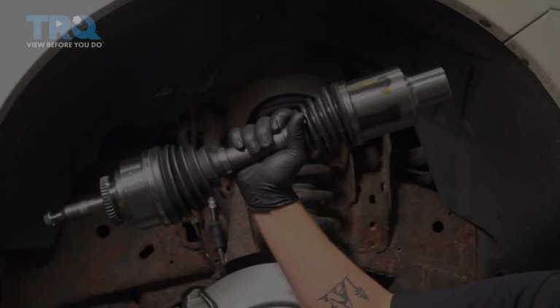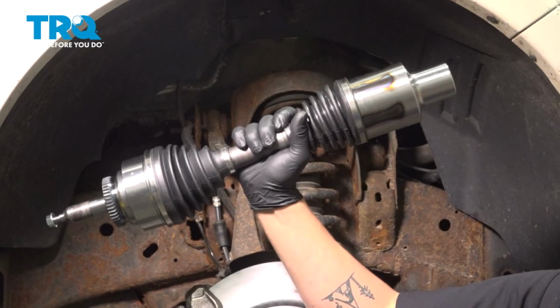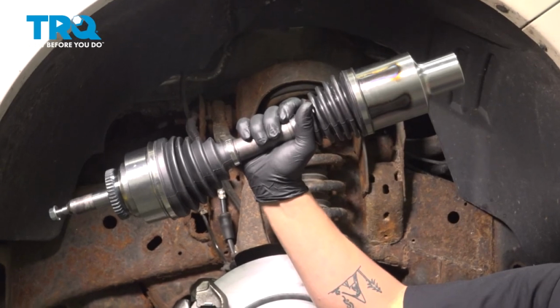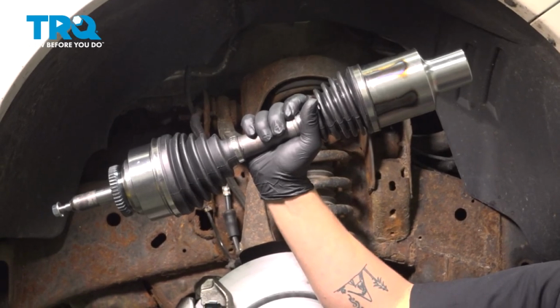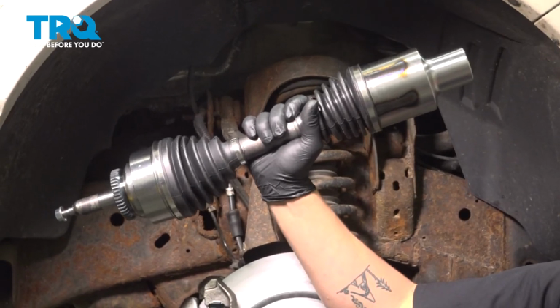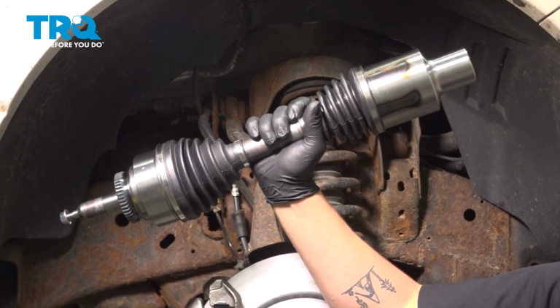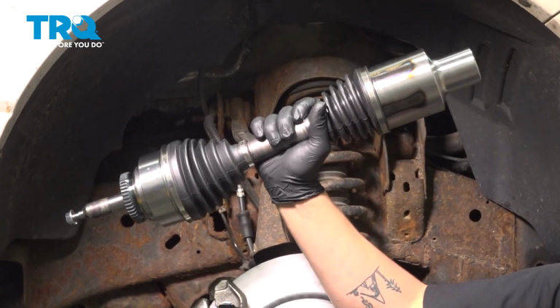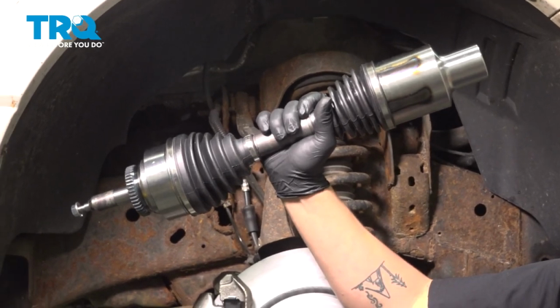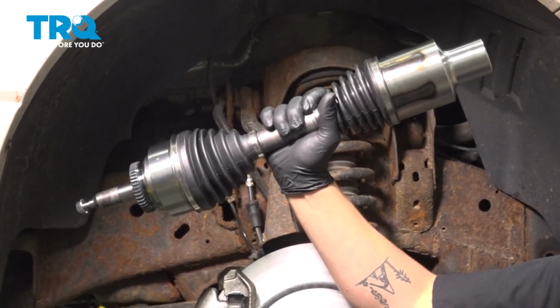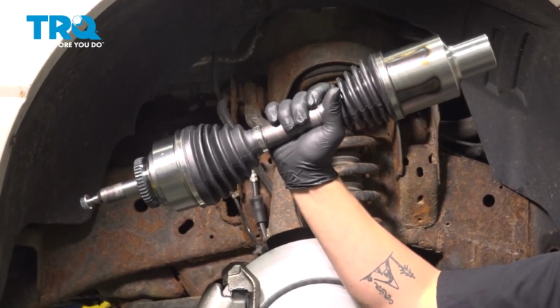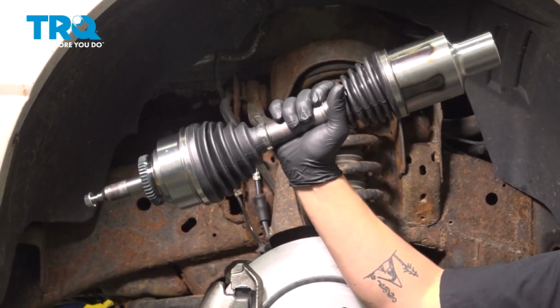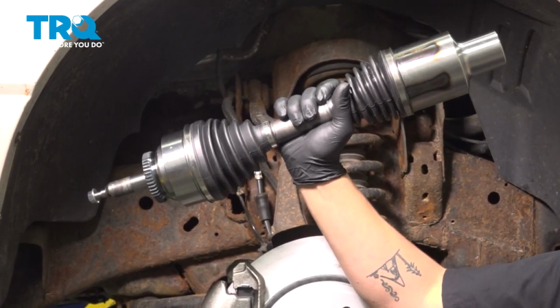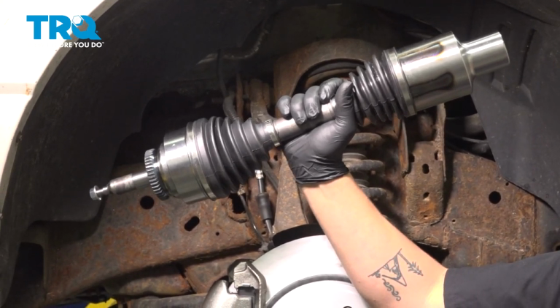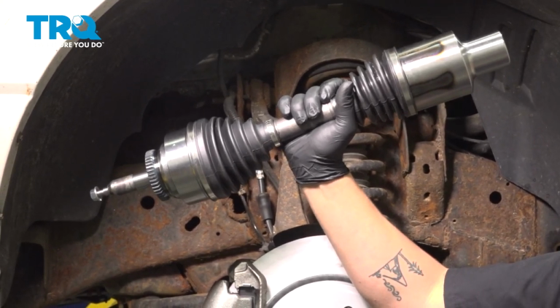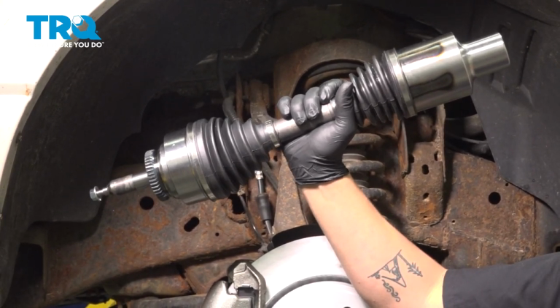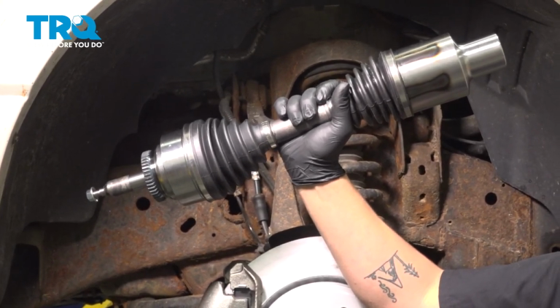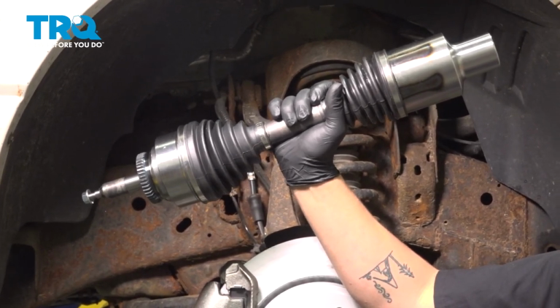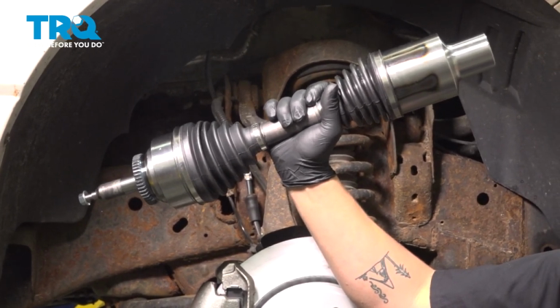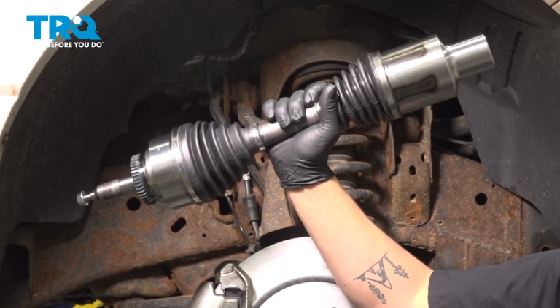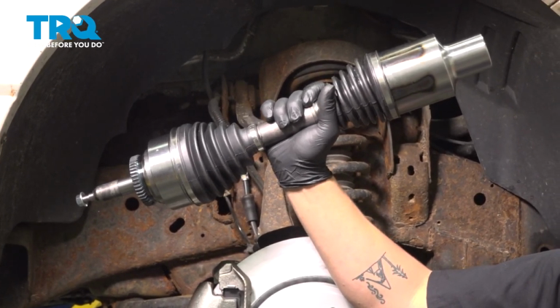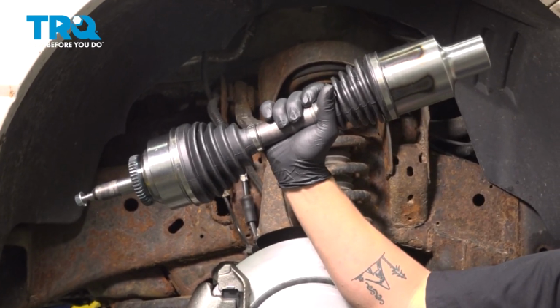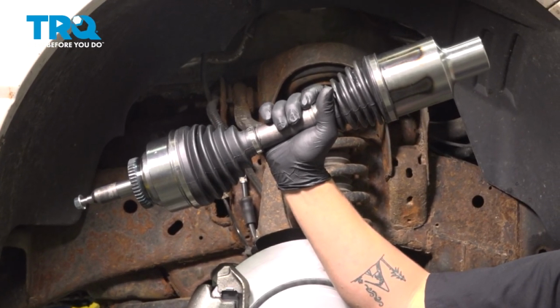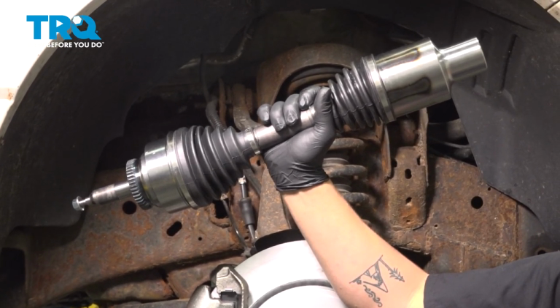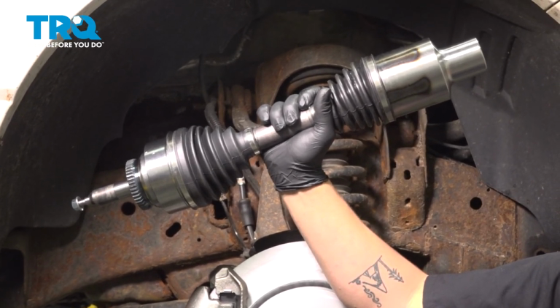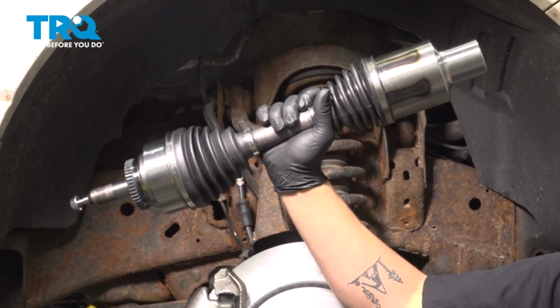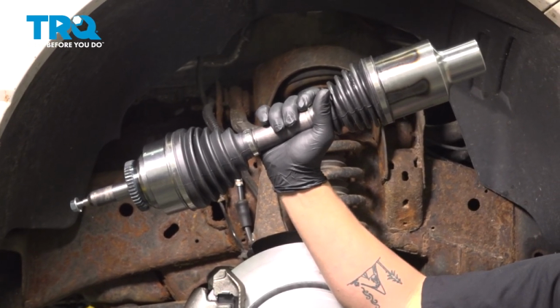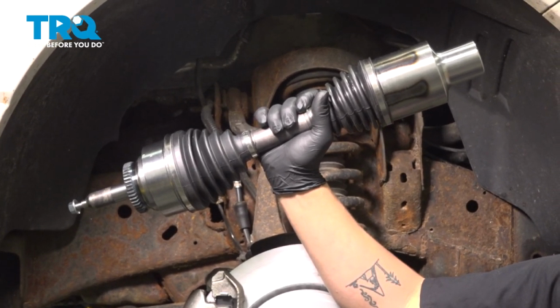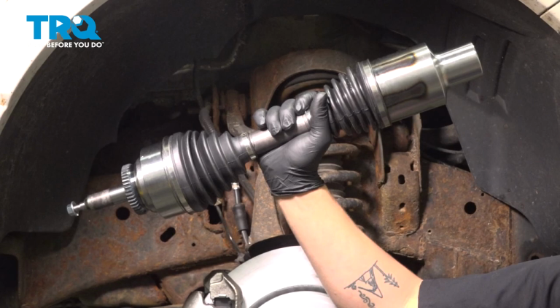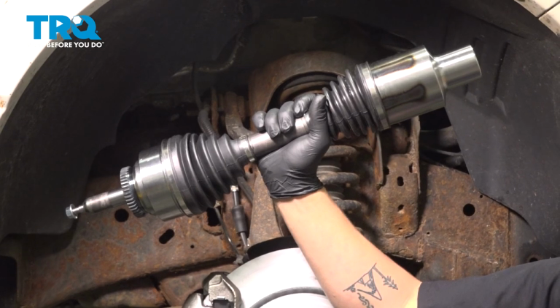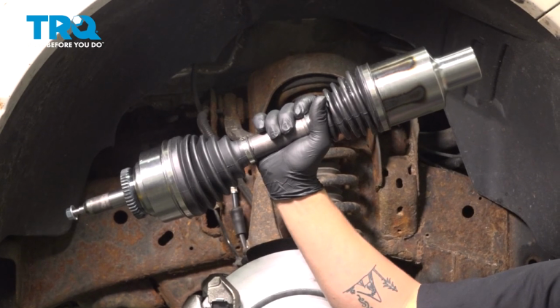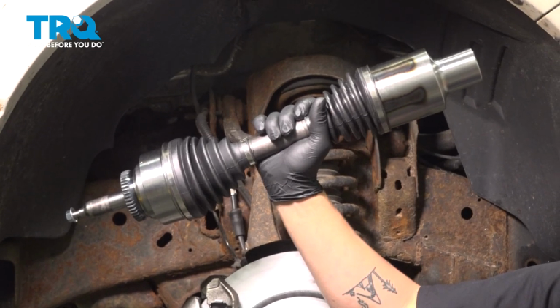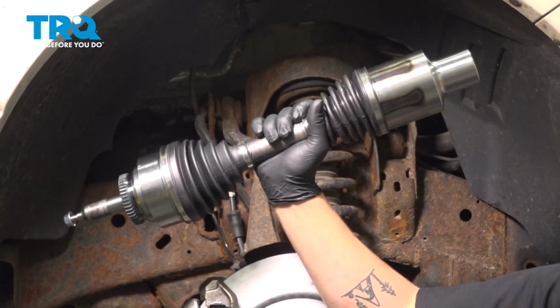In this video, we're going to show you how to replace a passenger side front axle on your Ford Expedition.